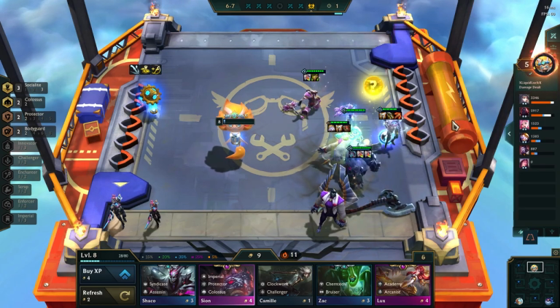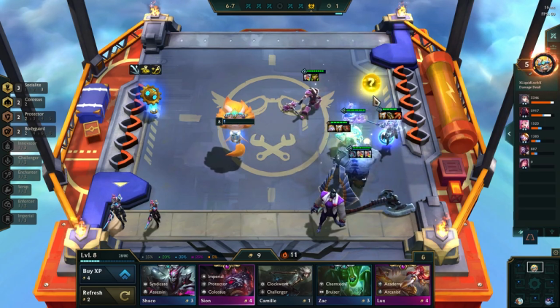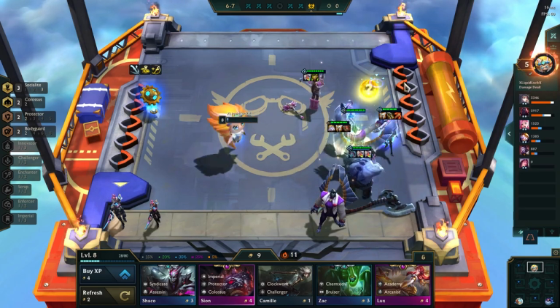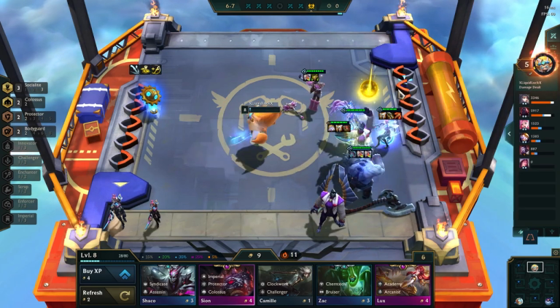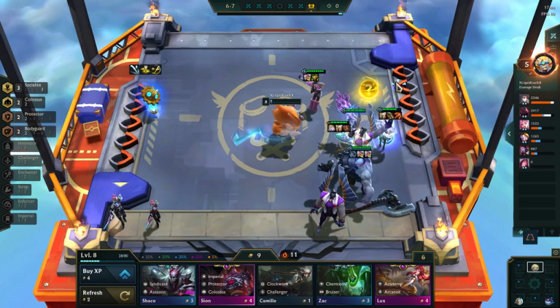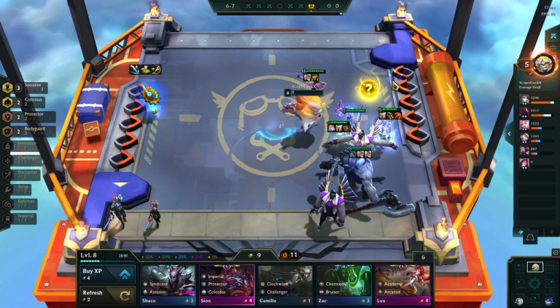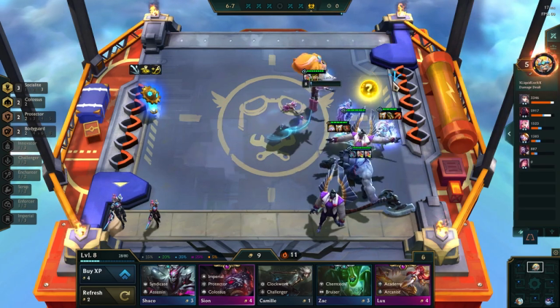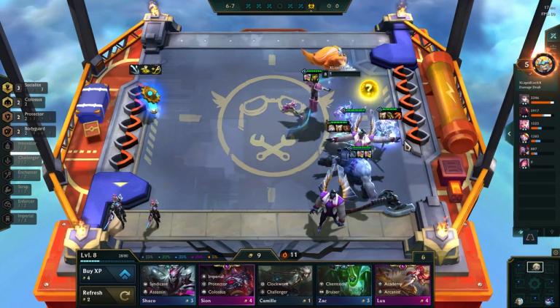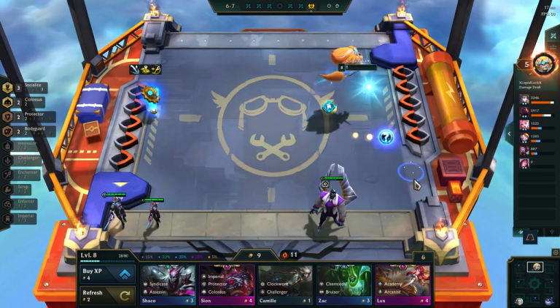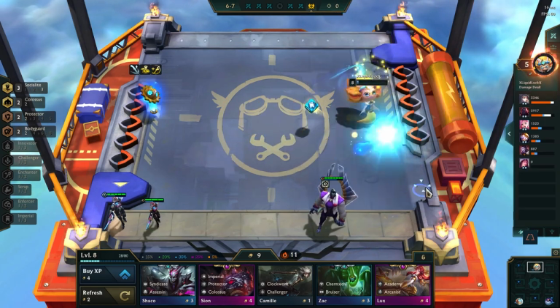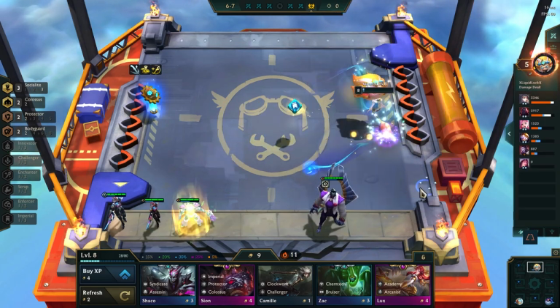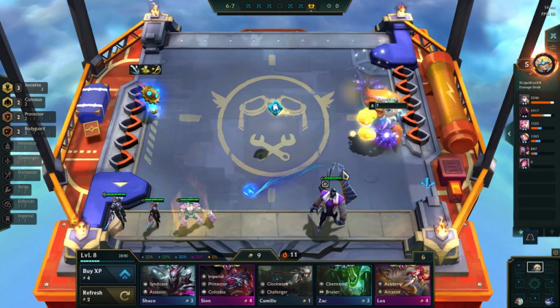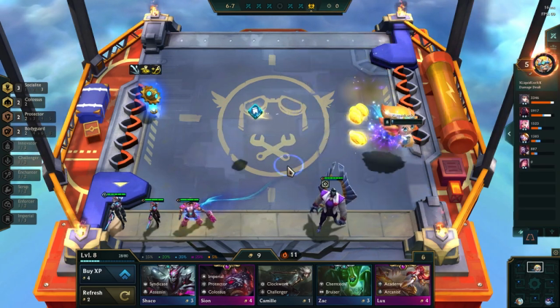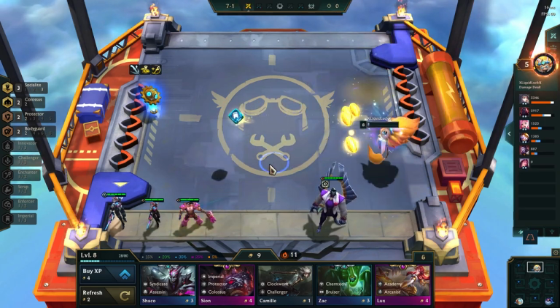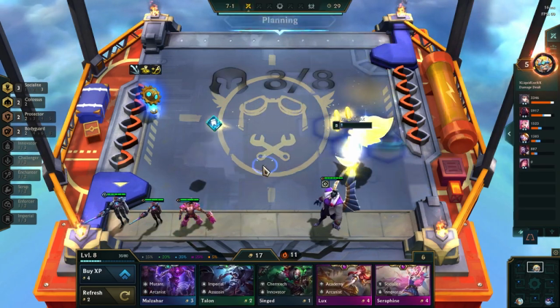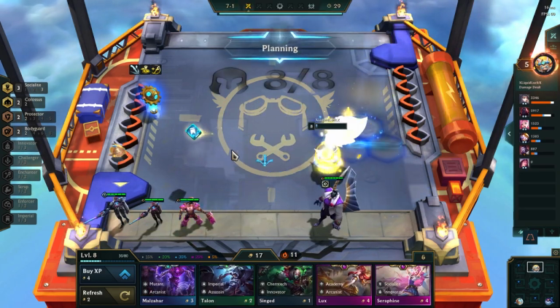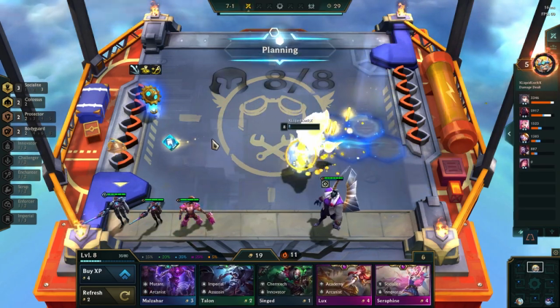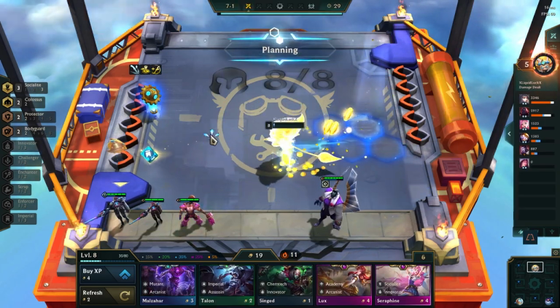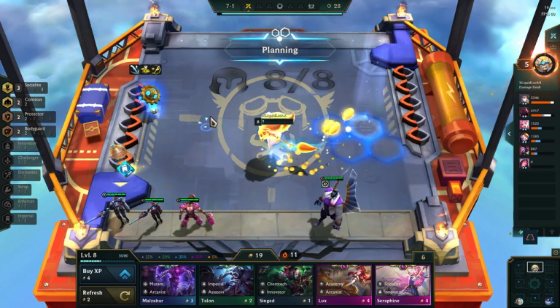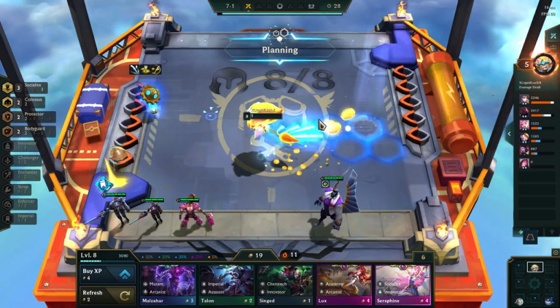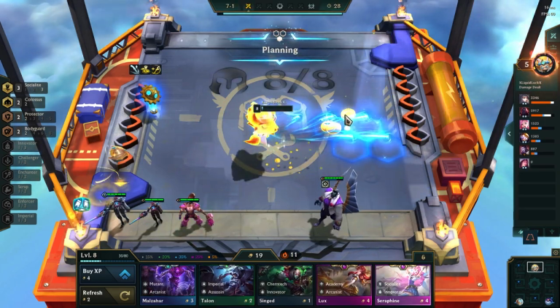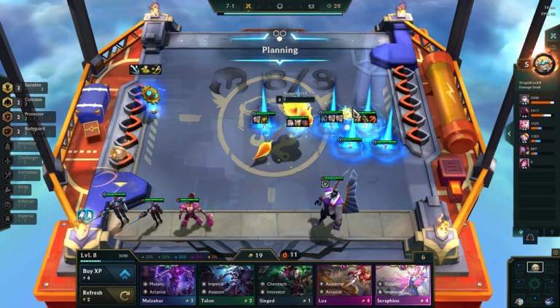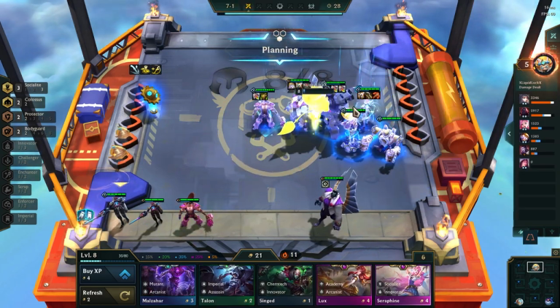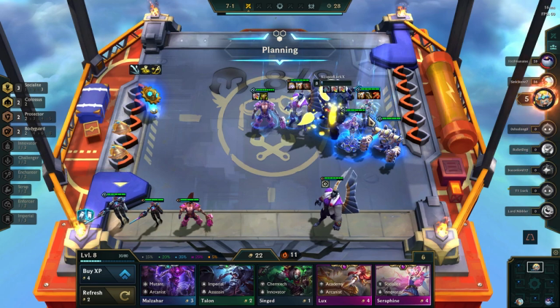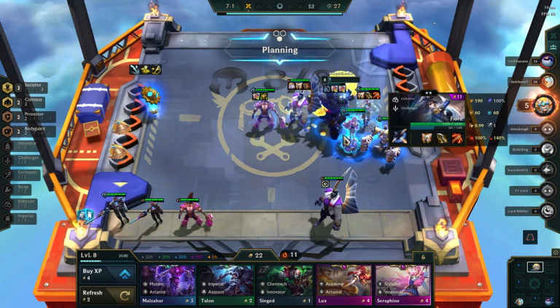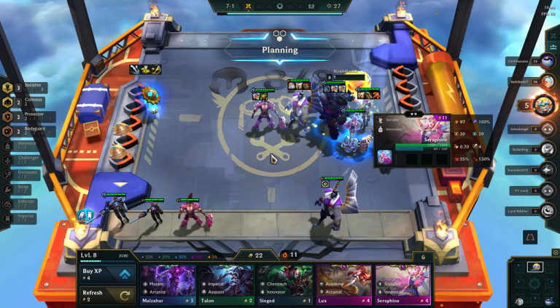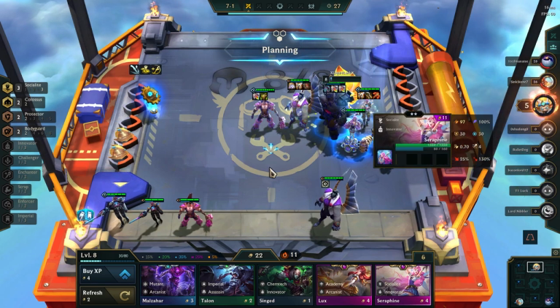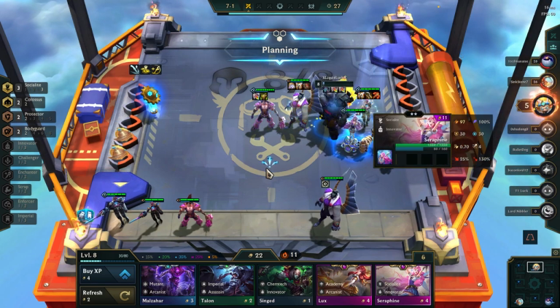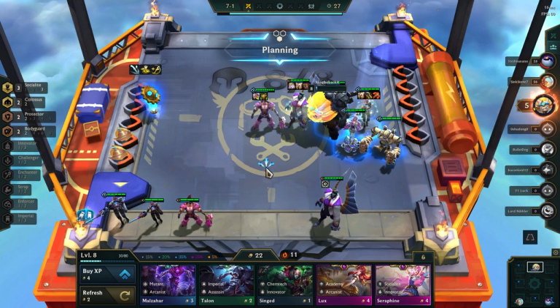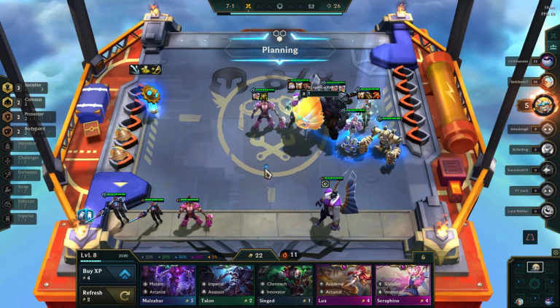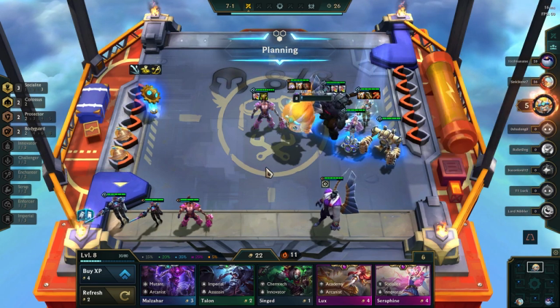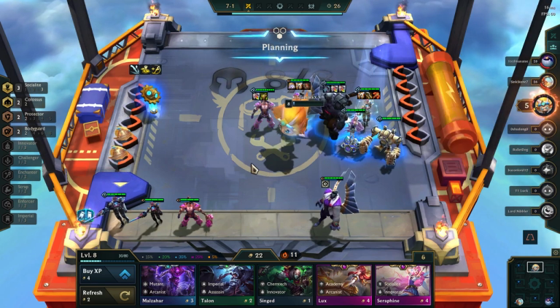As long as the bonus hex is not in the front row, you can place Kaisa on it, as she will jump away shortly after the fight begins.